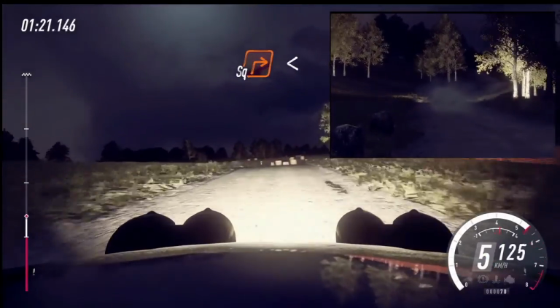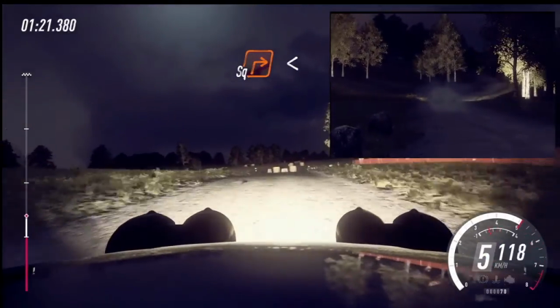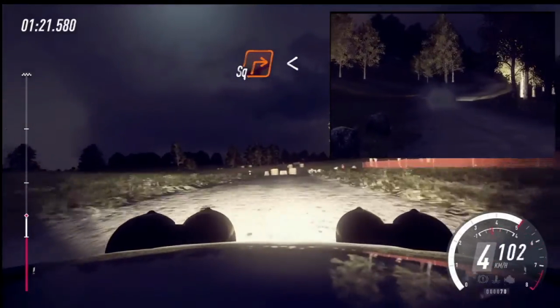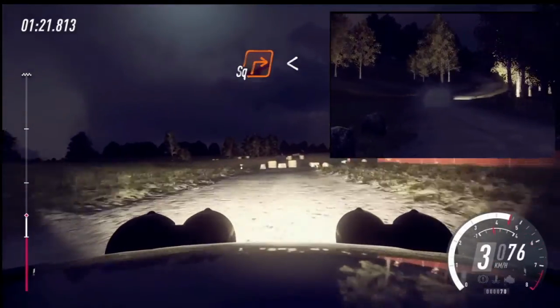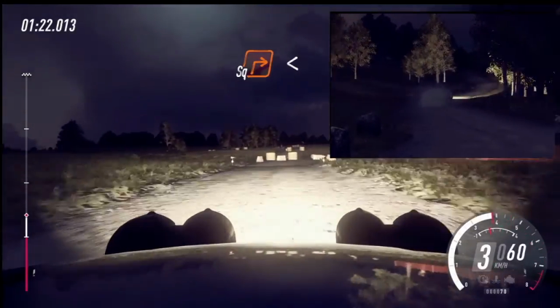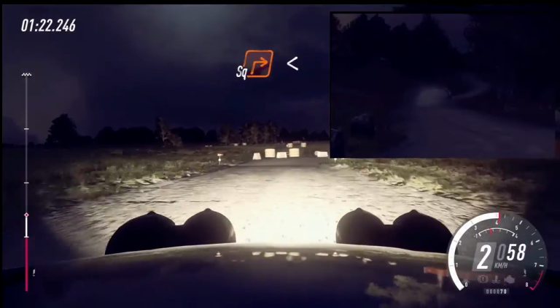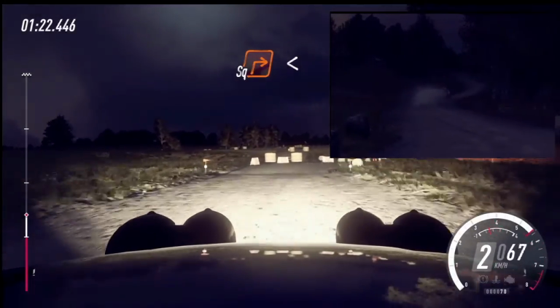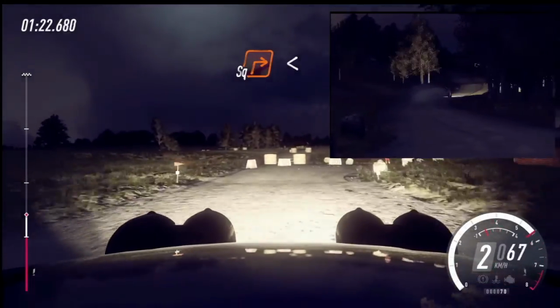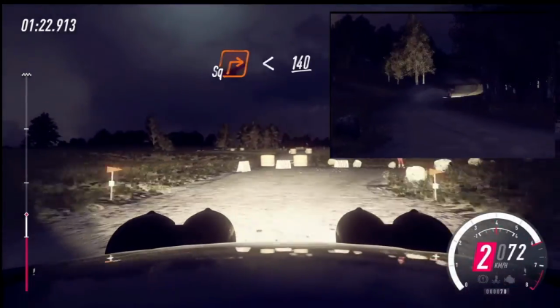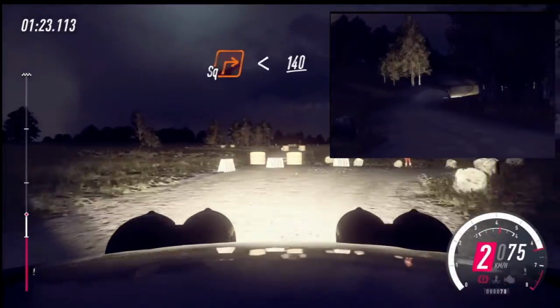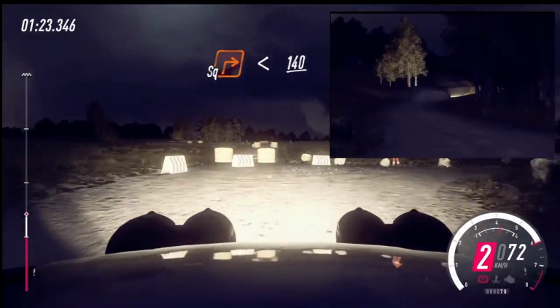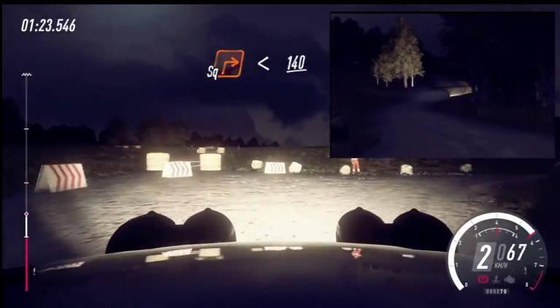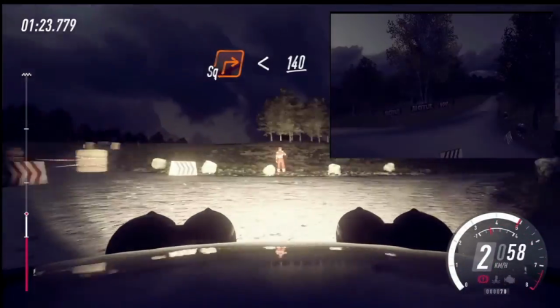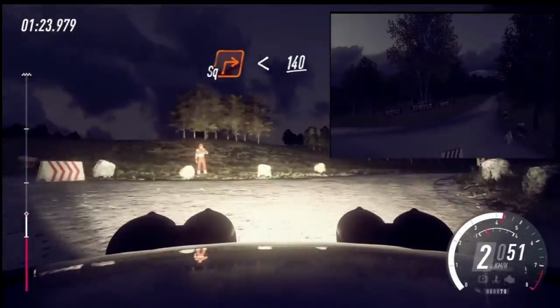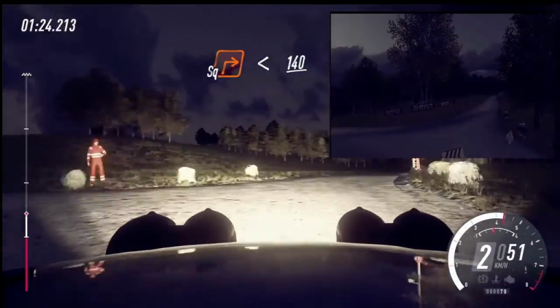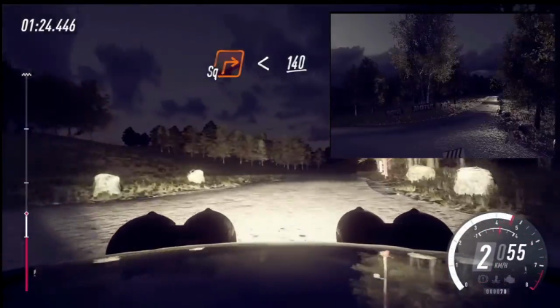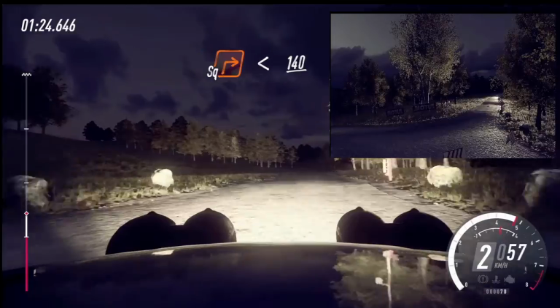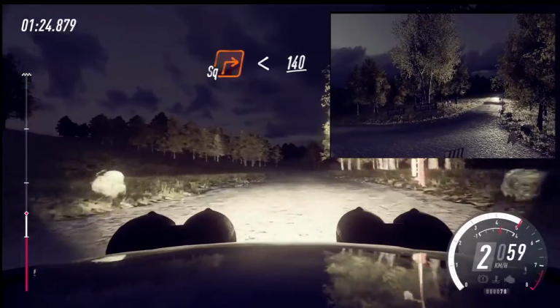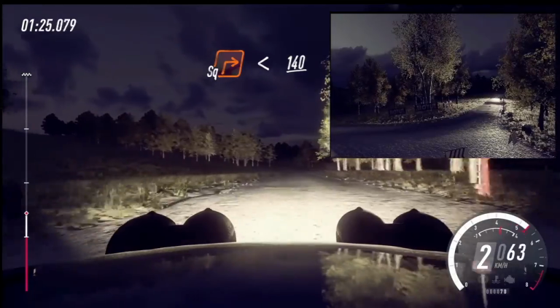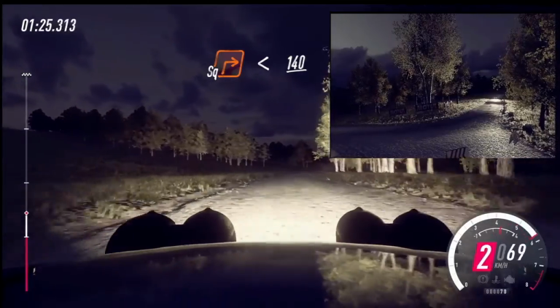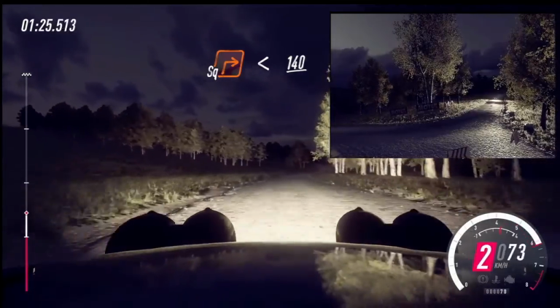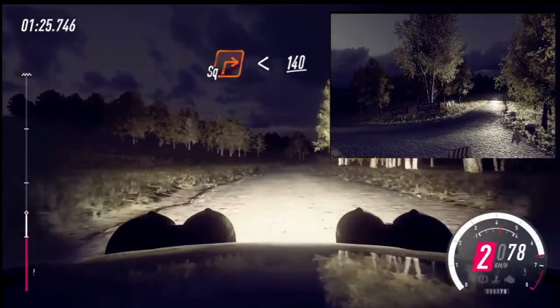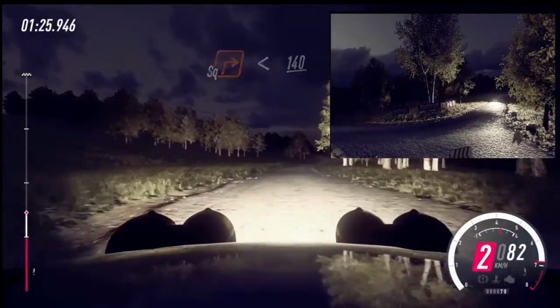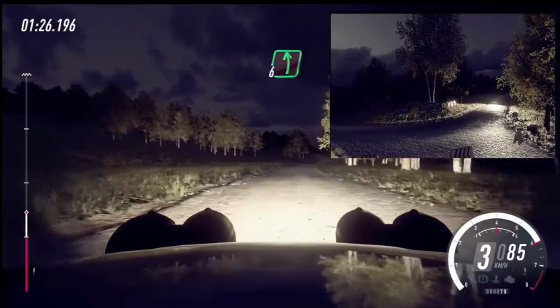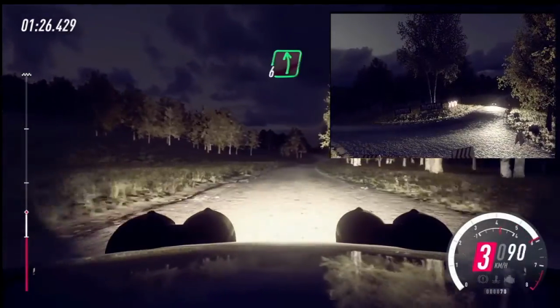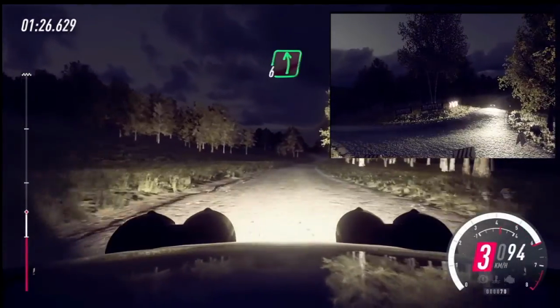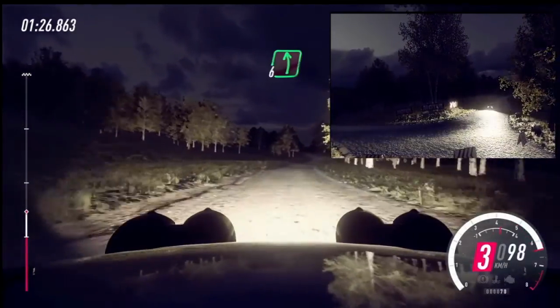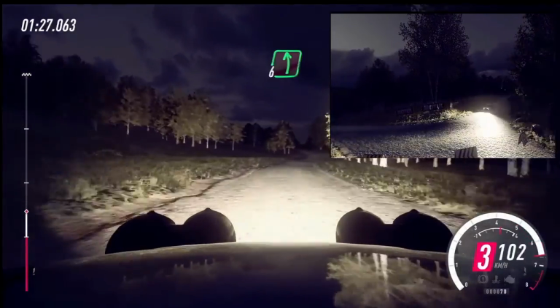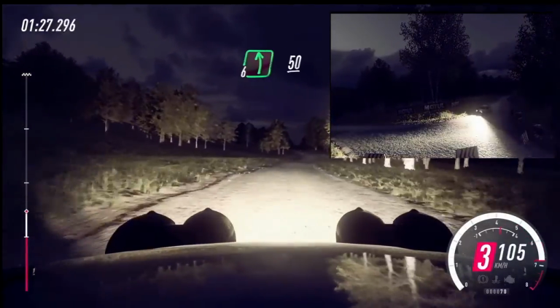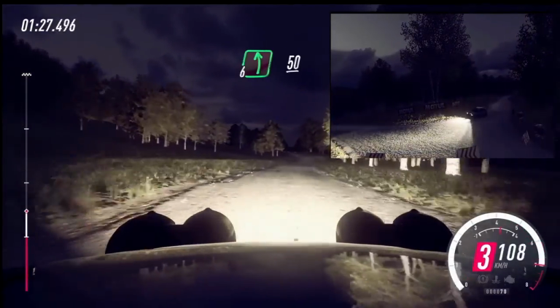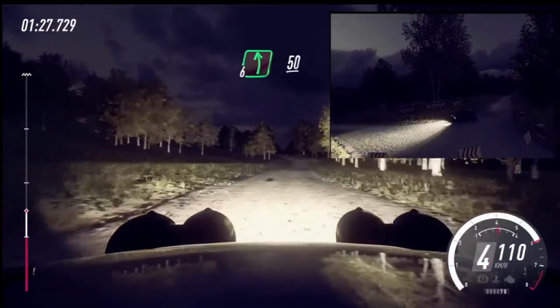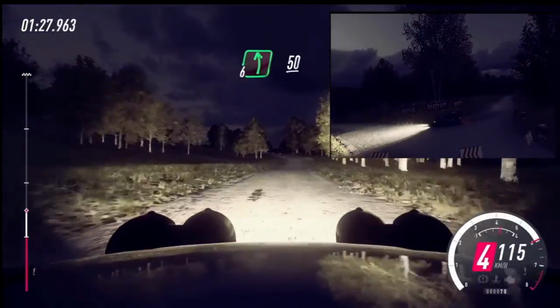5 left long. Opens, 140. 6 left long. 50.